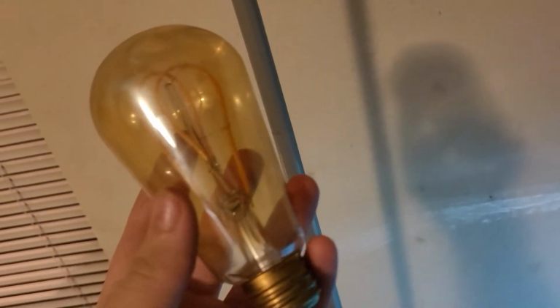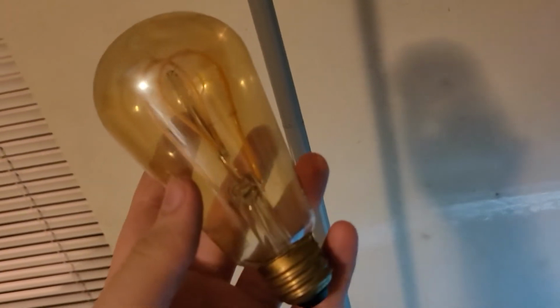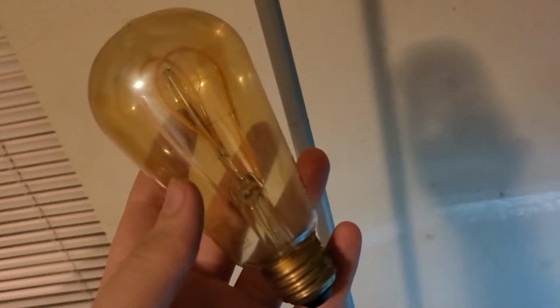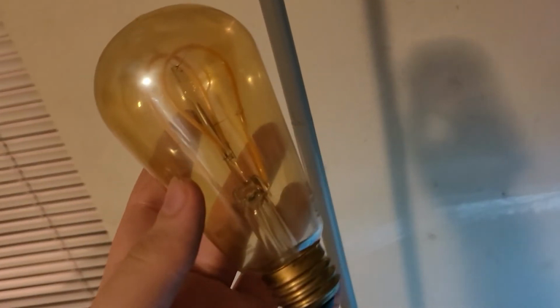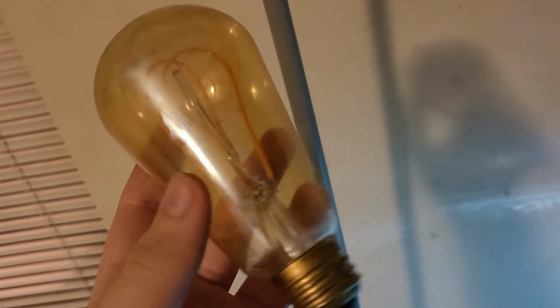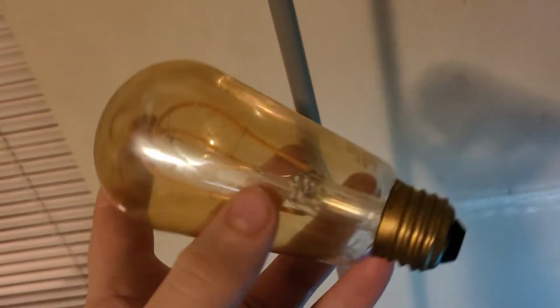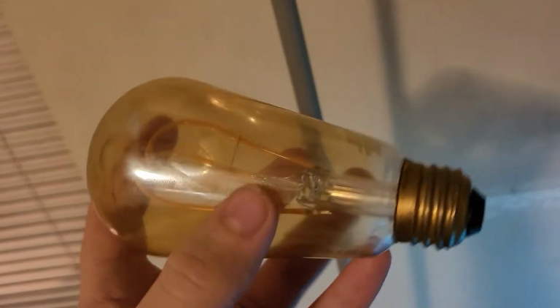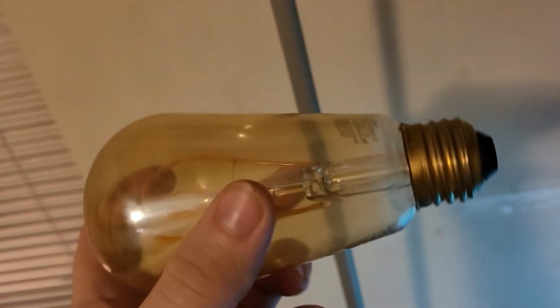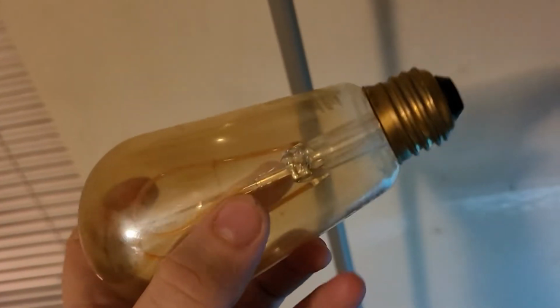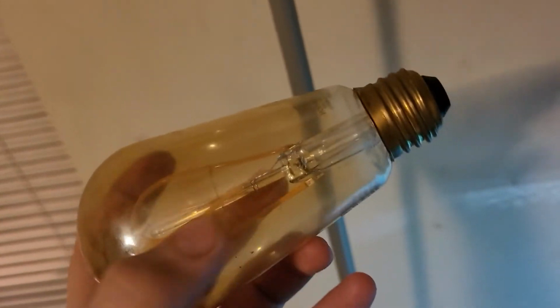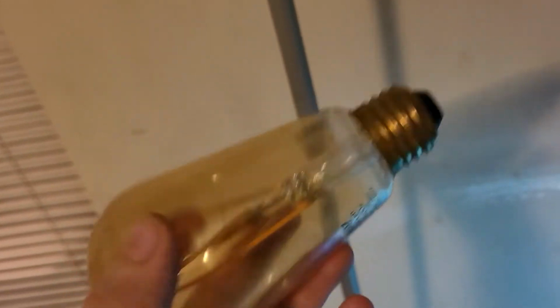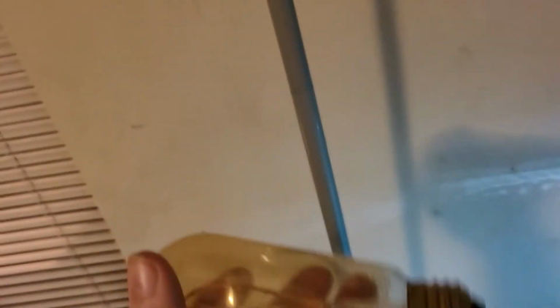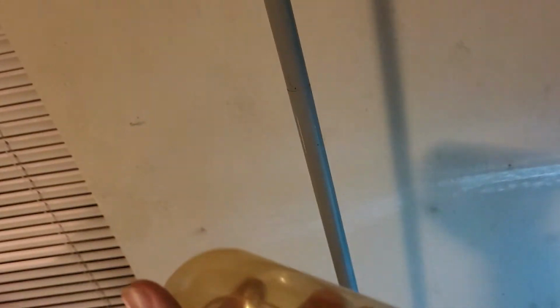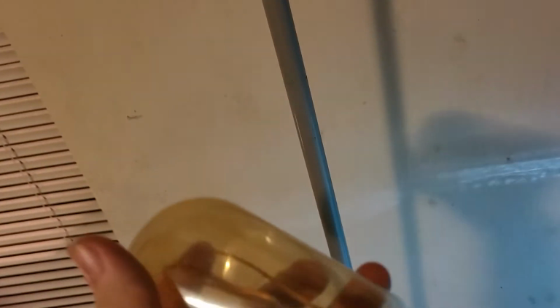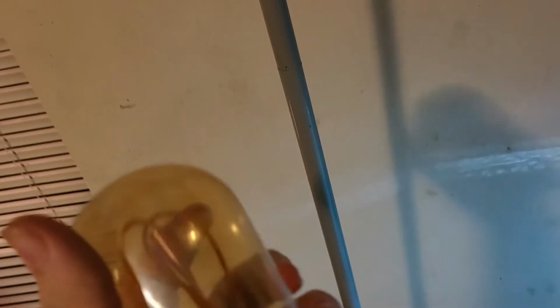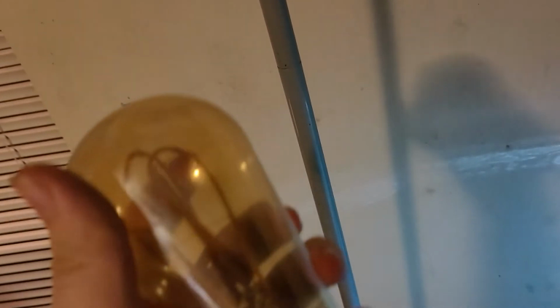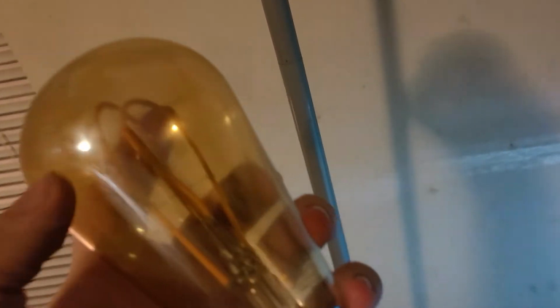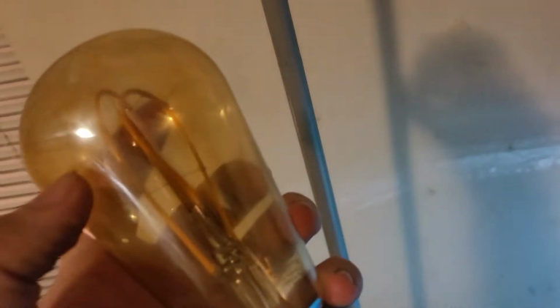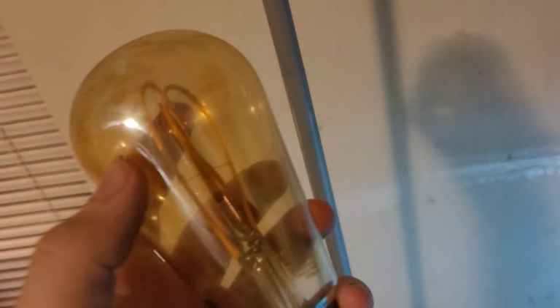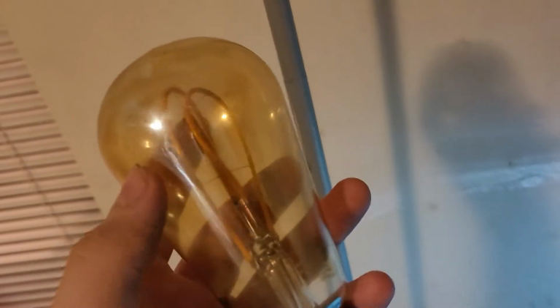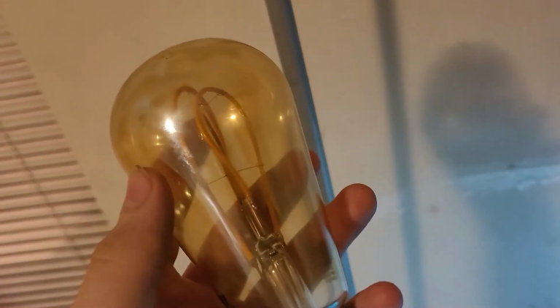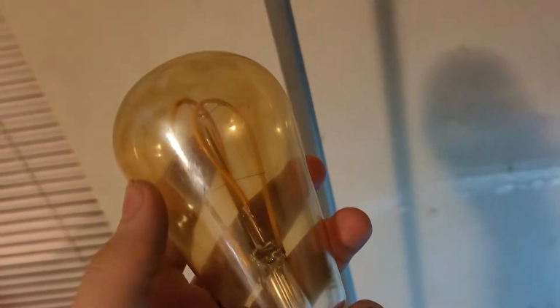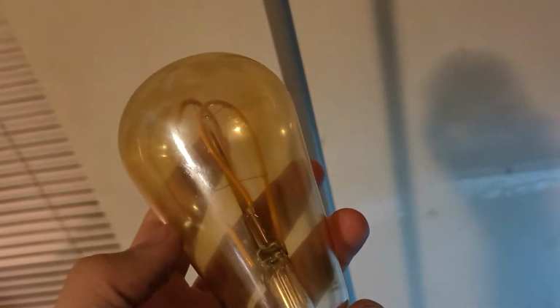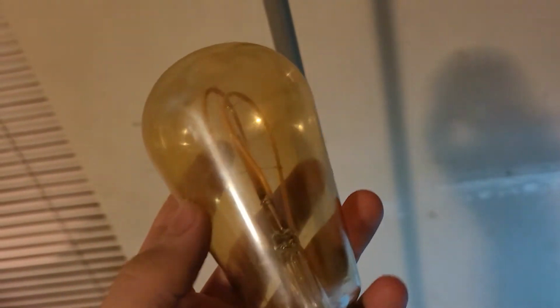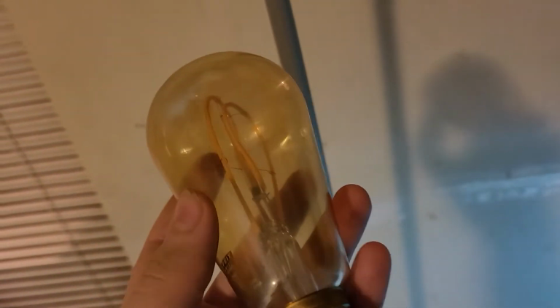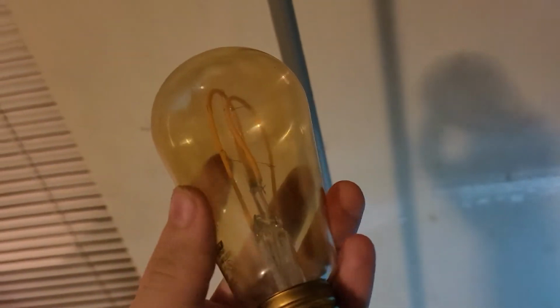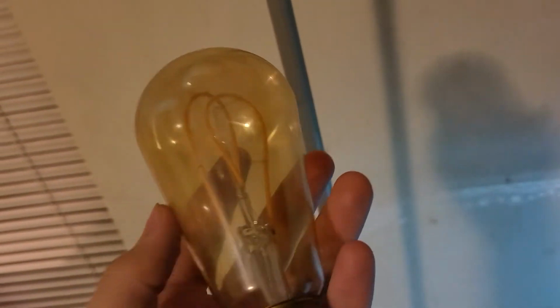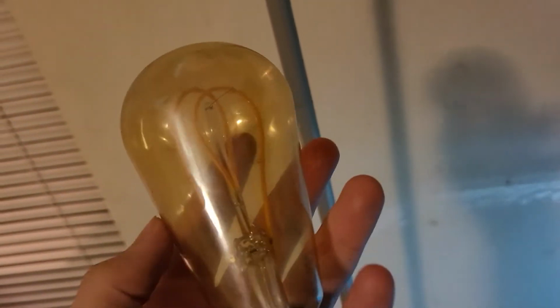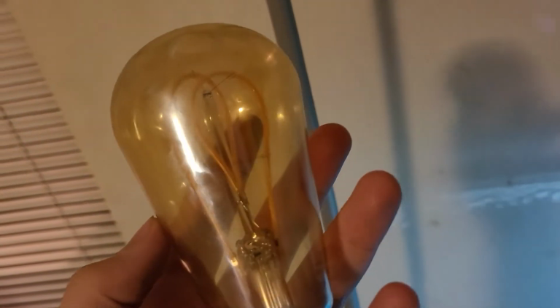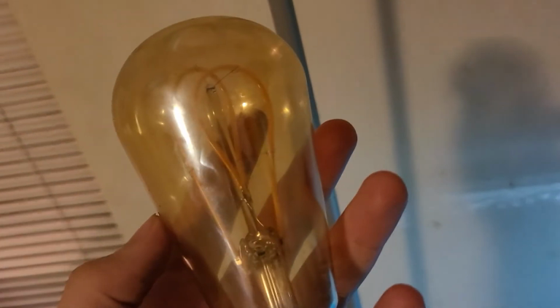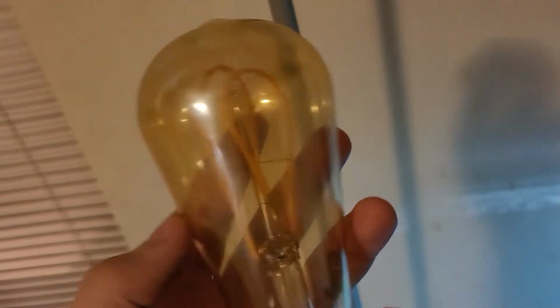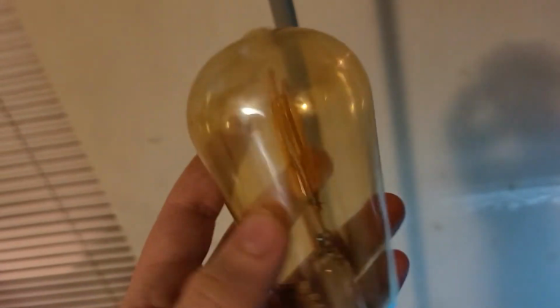Hey there, guys. I got another video for you. This is going to be another LED failure video.